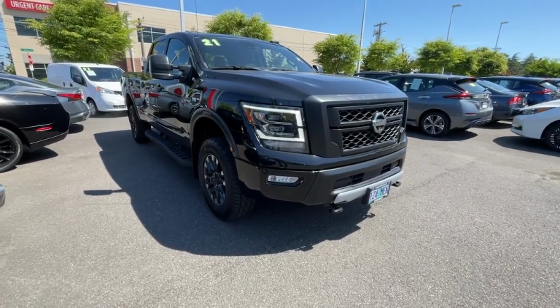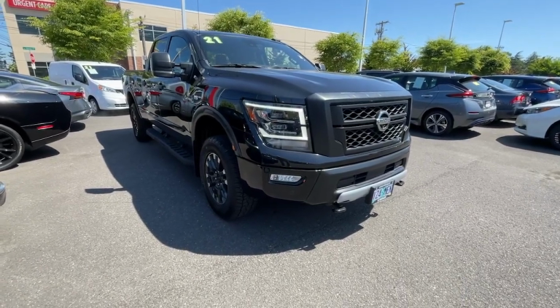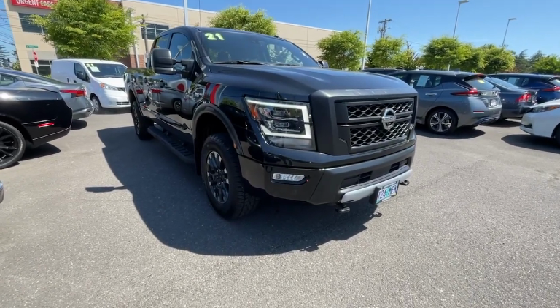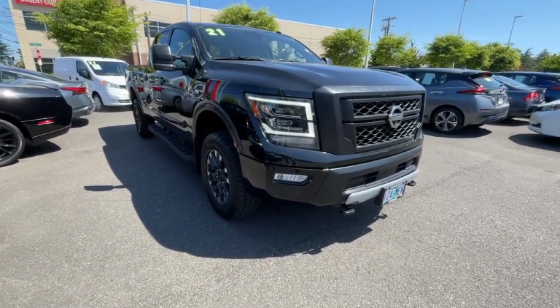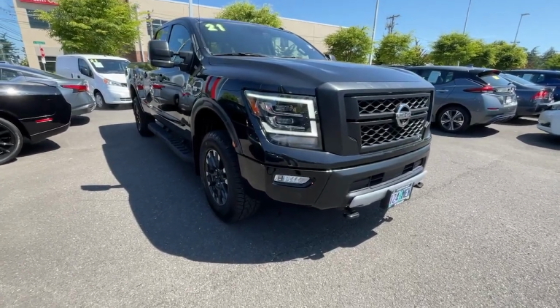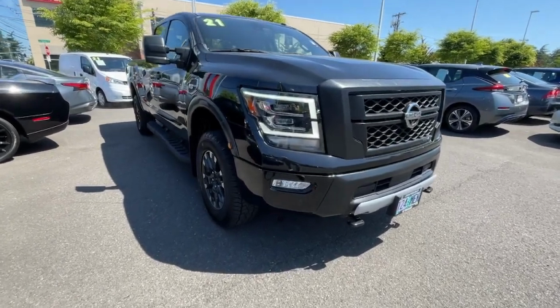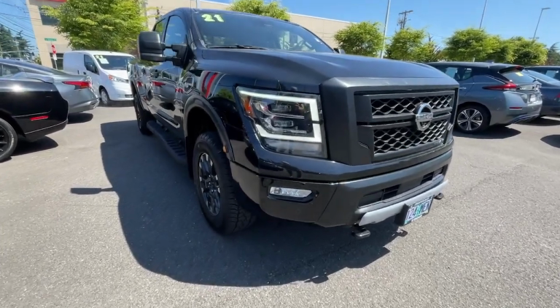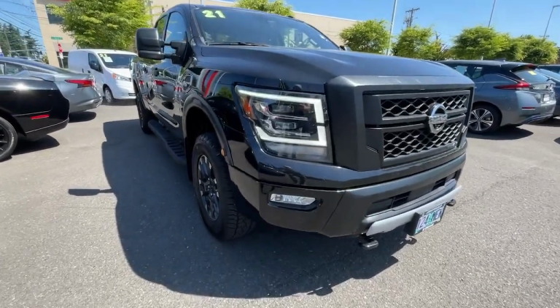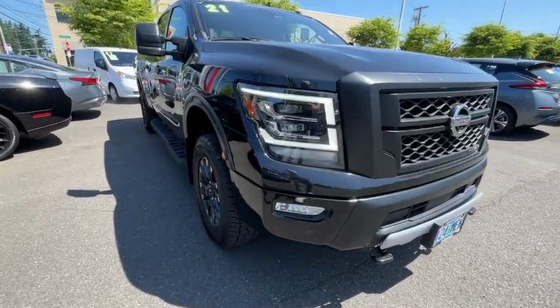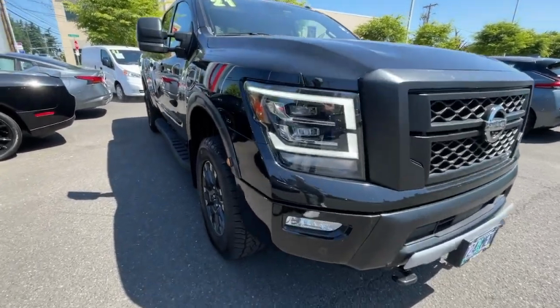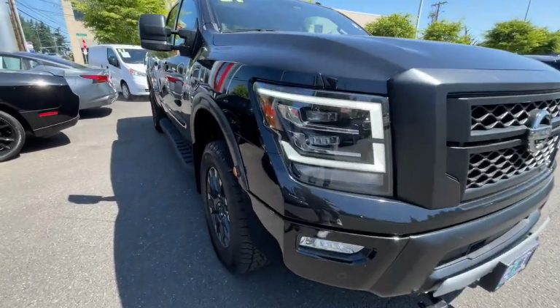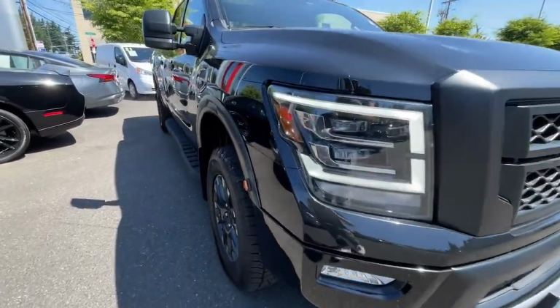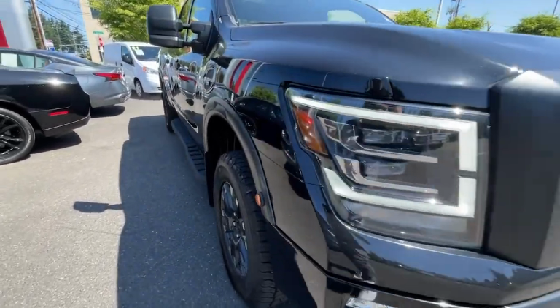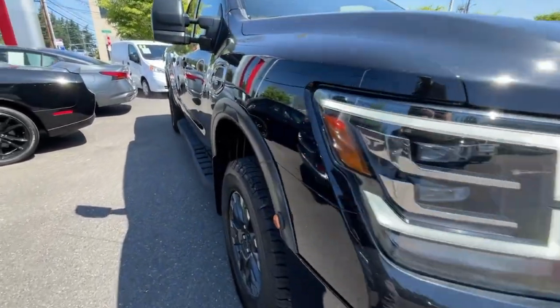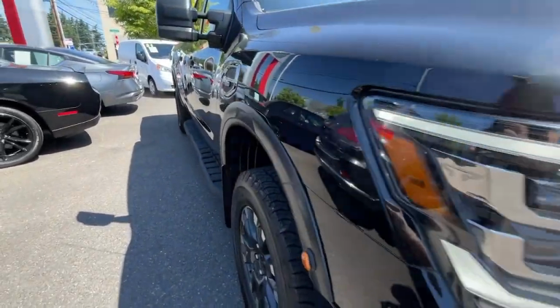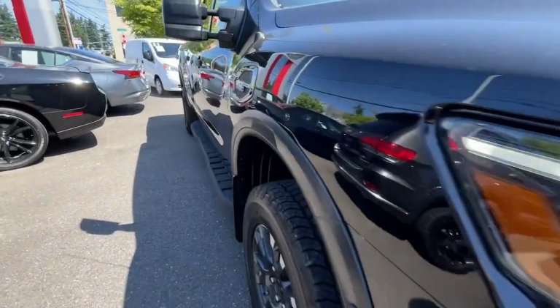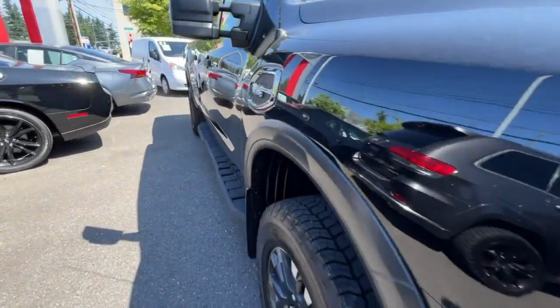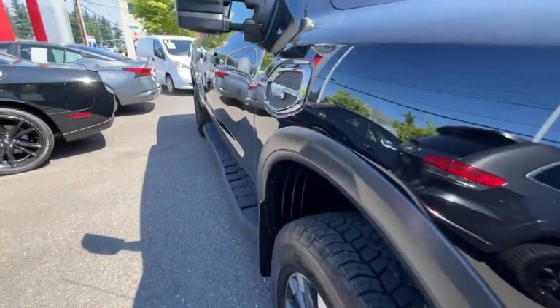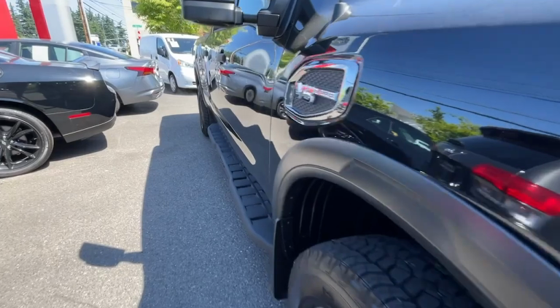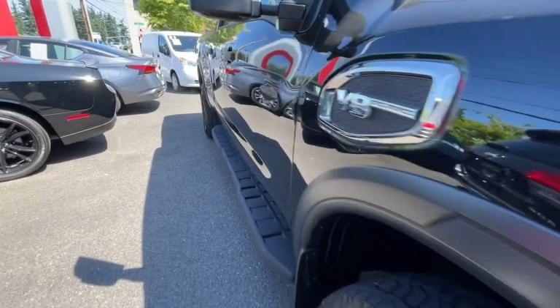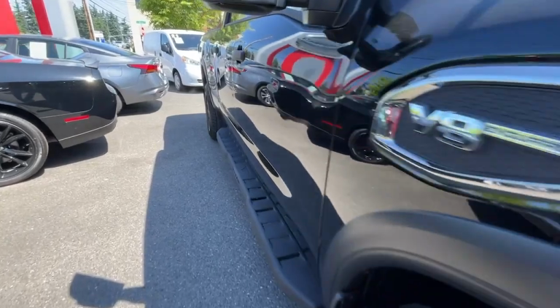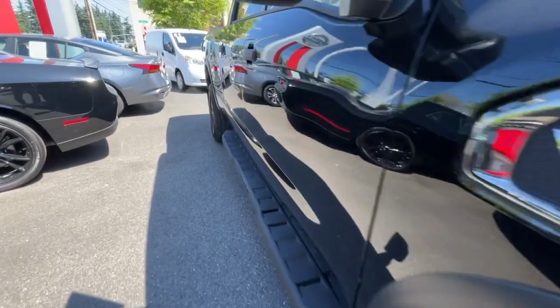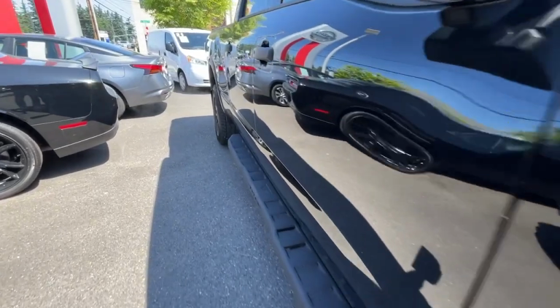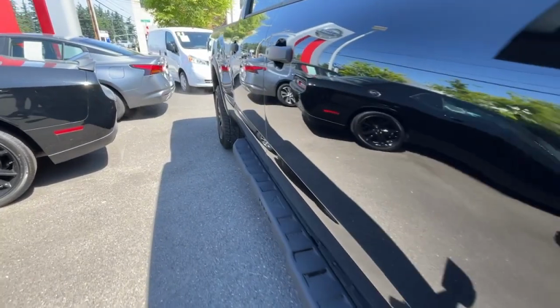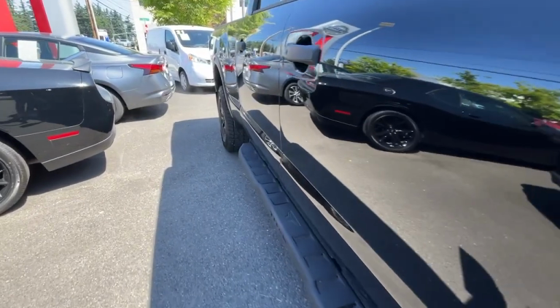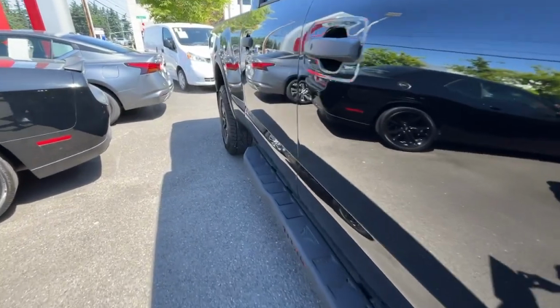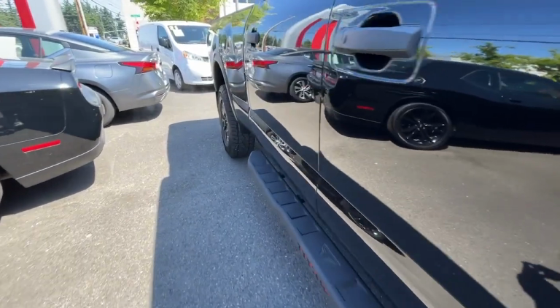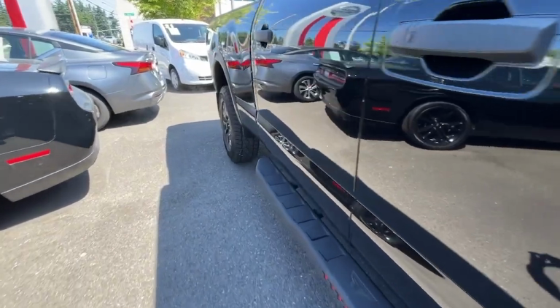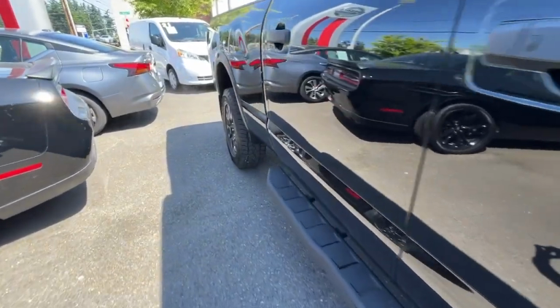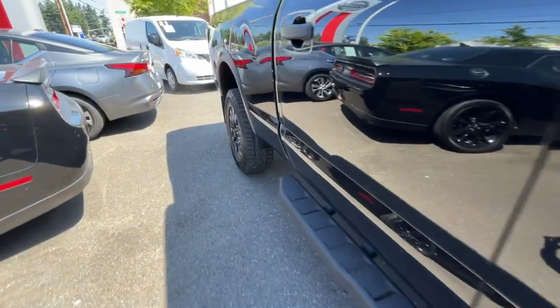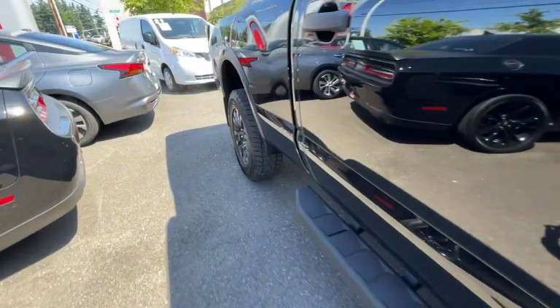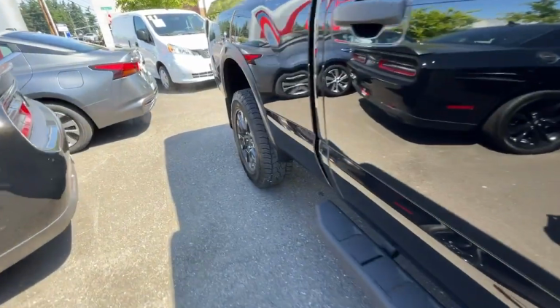Its serene cabin, luxurious seating, and quick acceleration elevate every excursion.